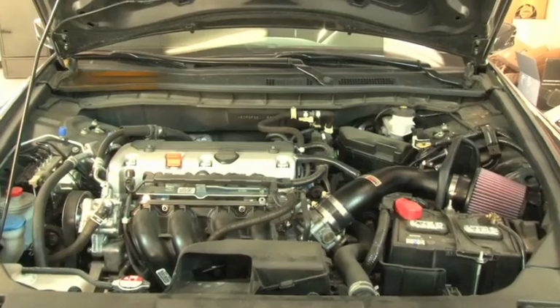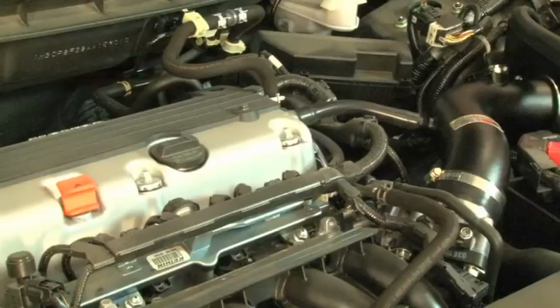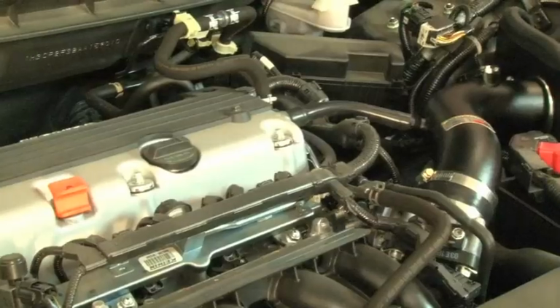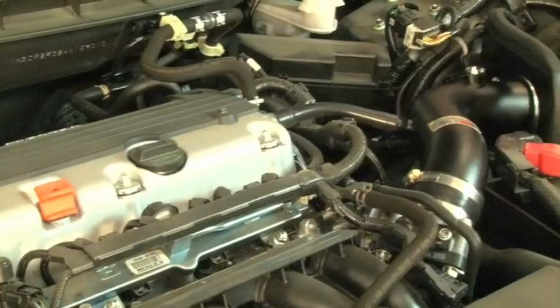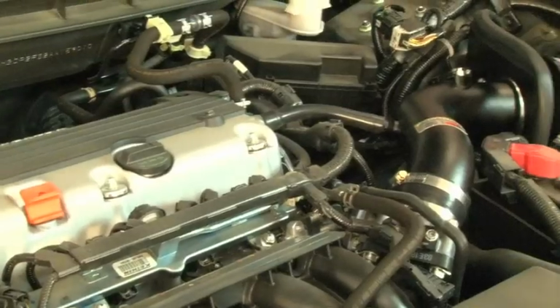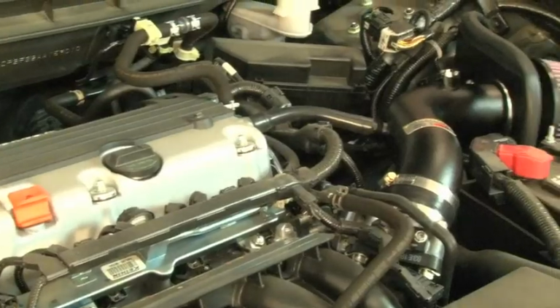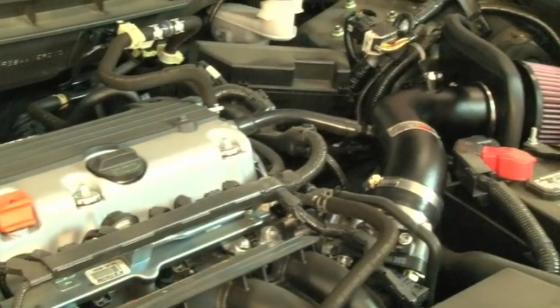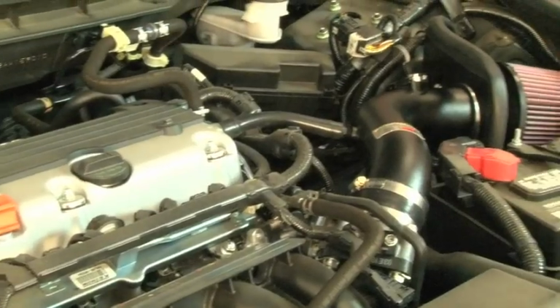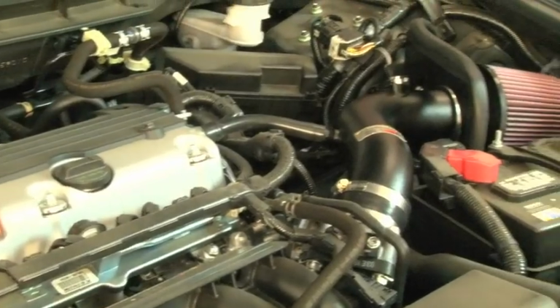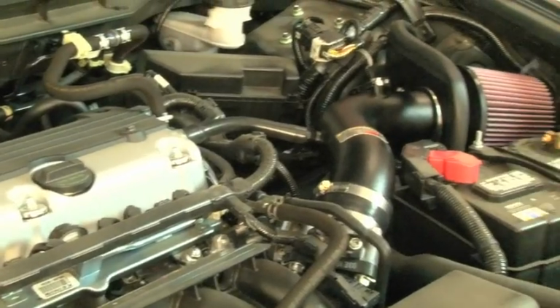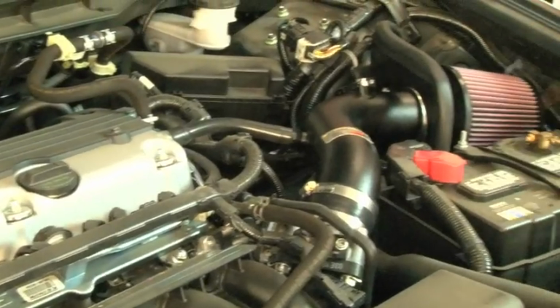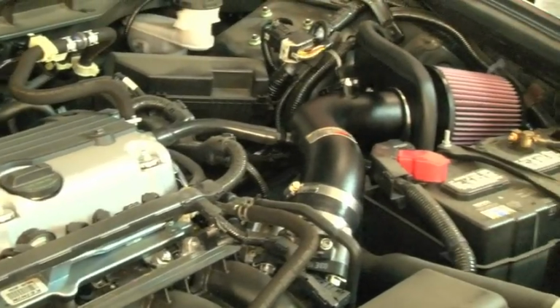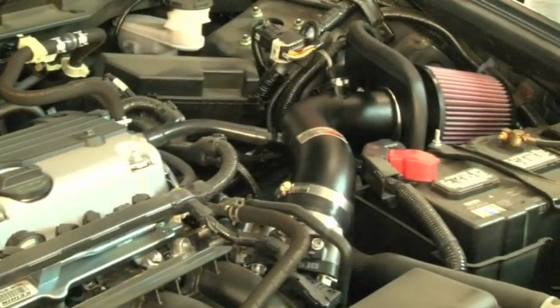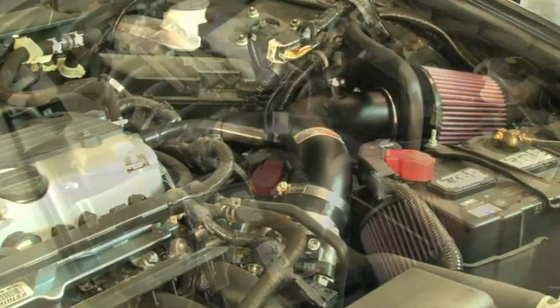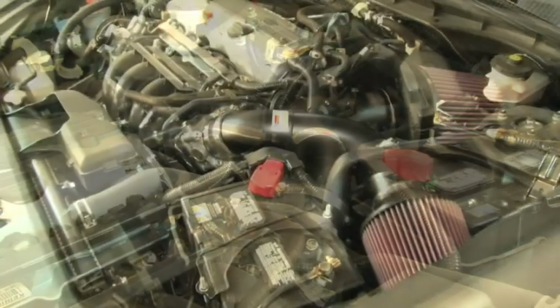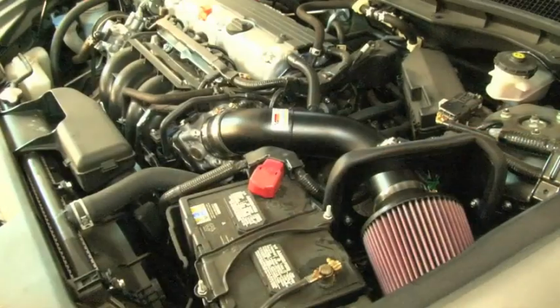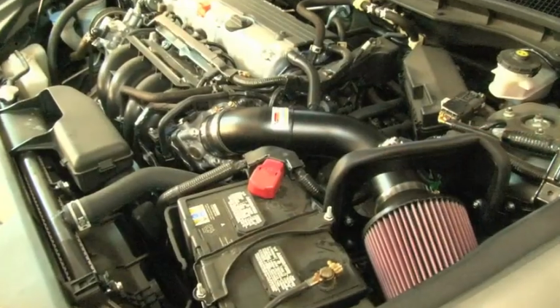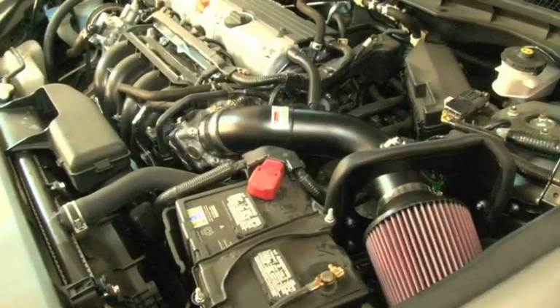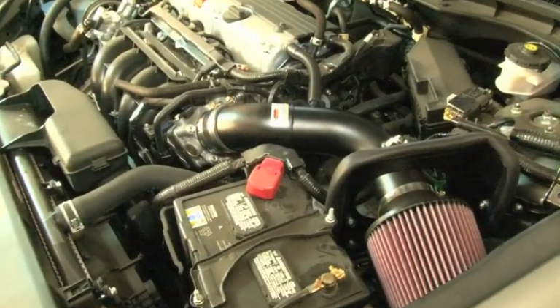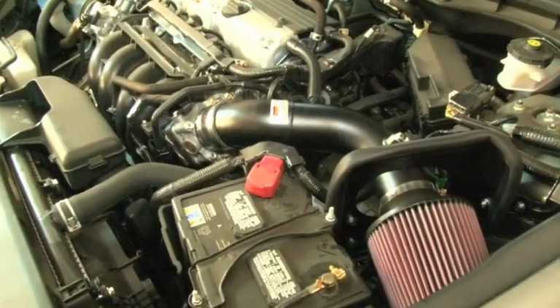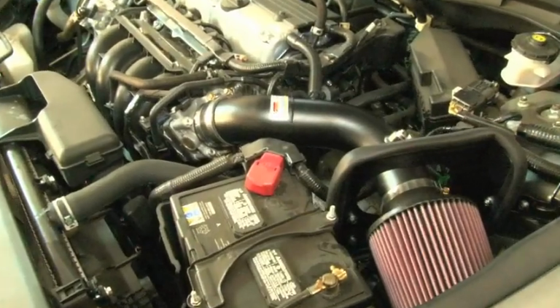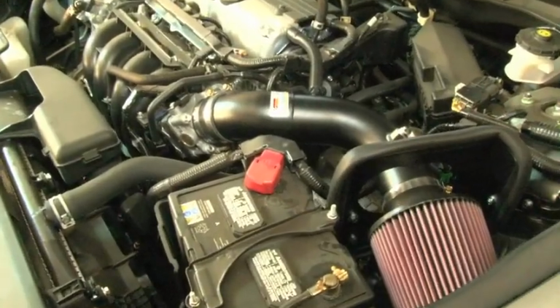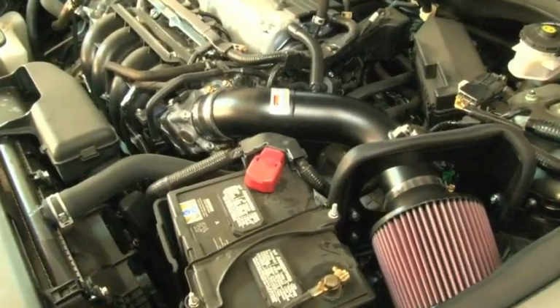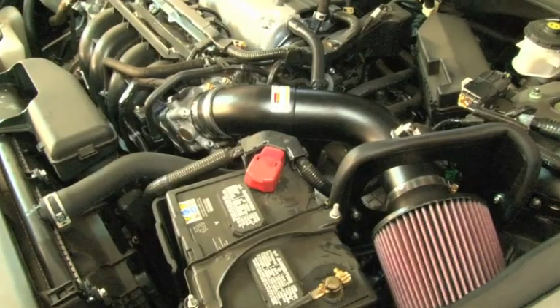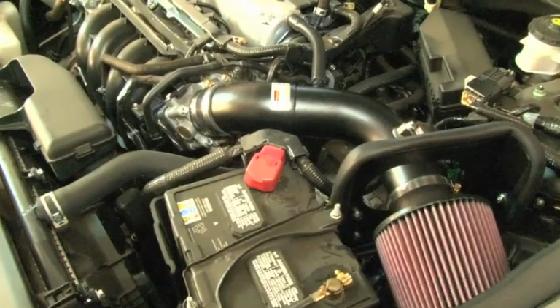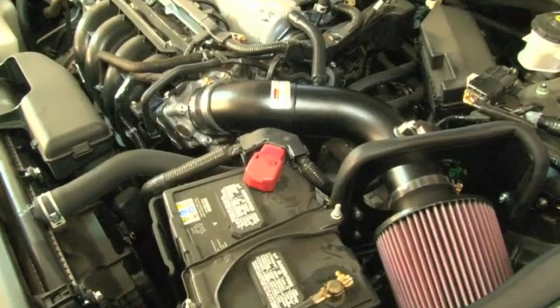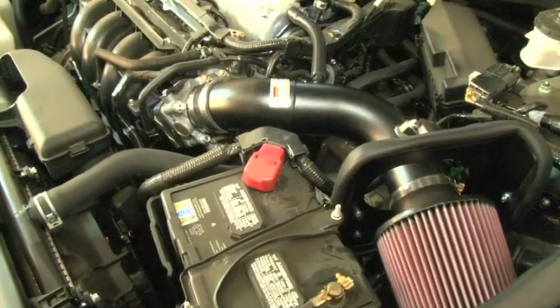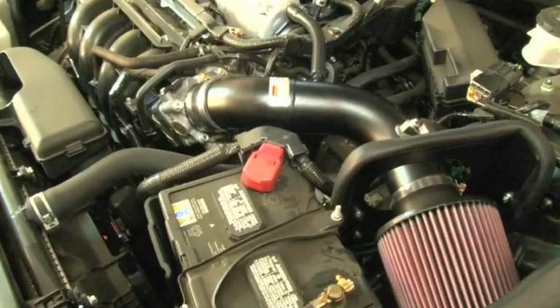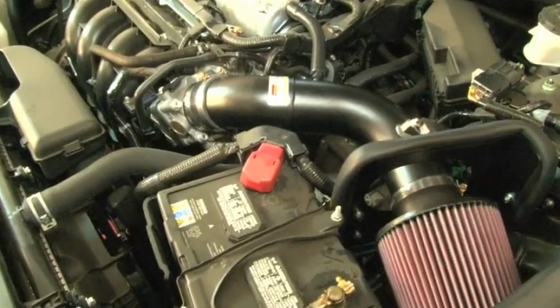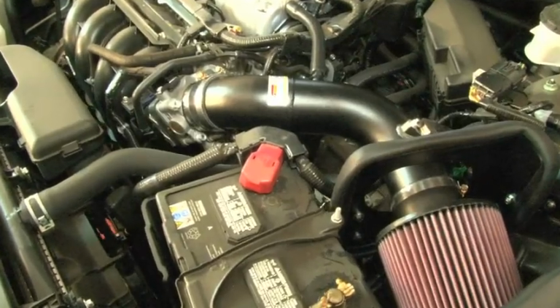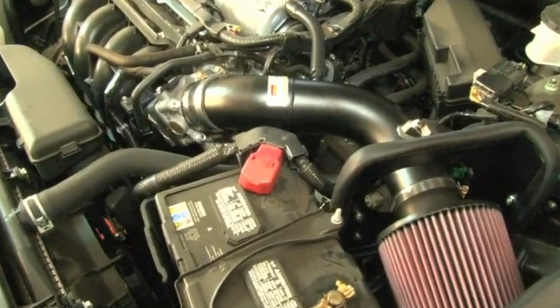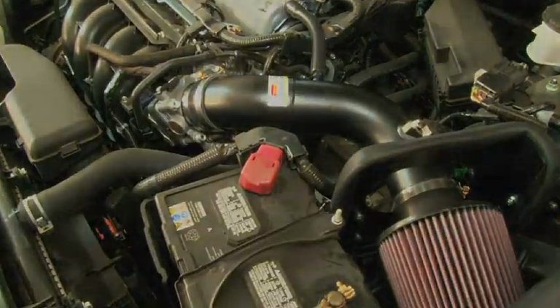With the air intake installed, we ran the vehicle on the dyno to test the sound comparison versus the stock intake.